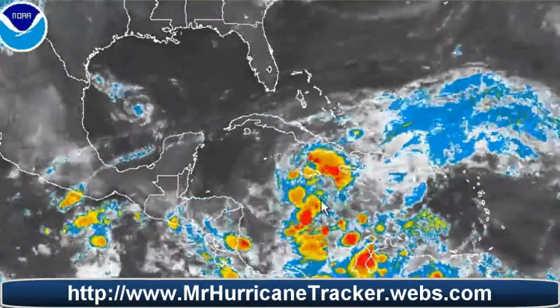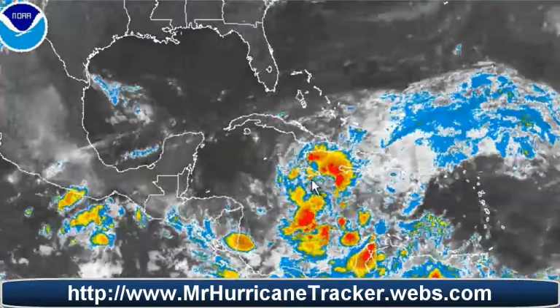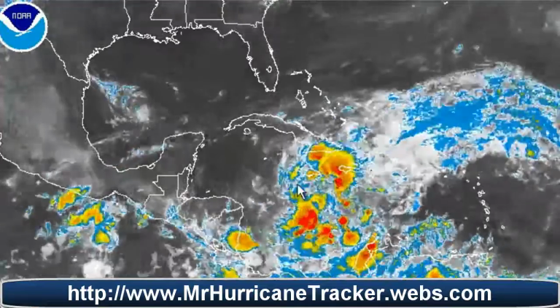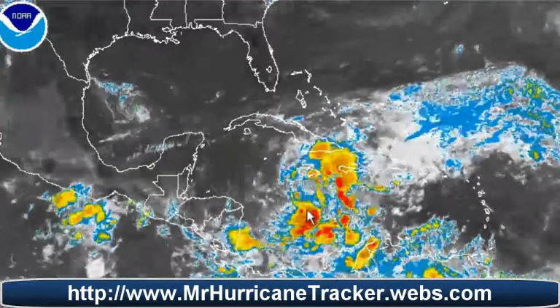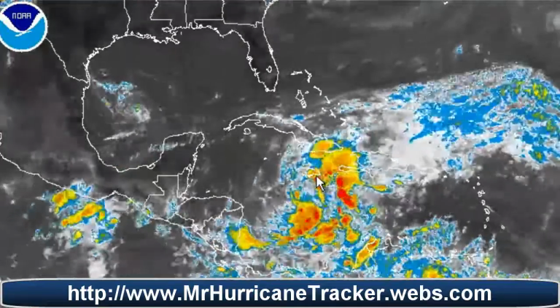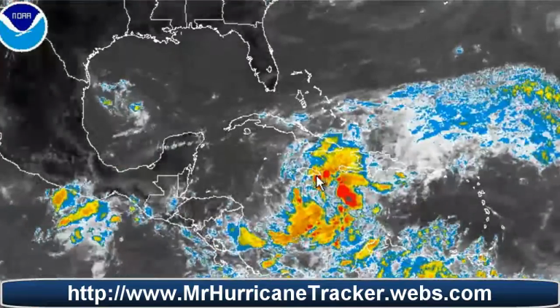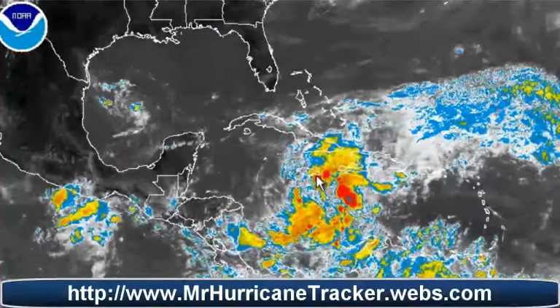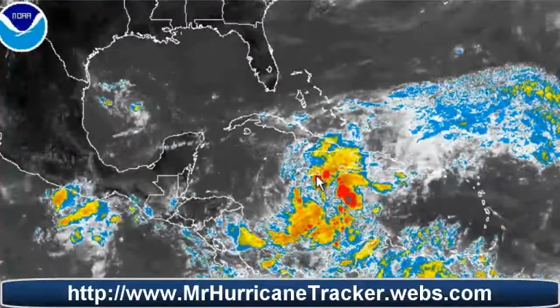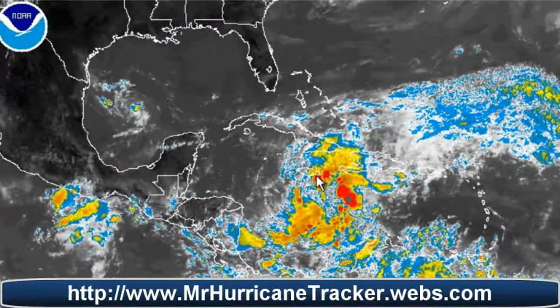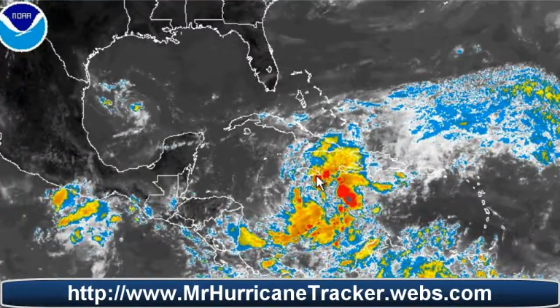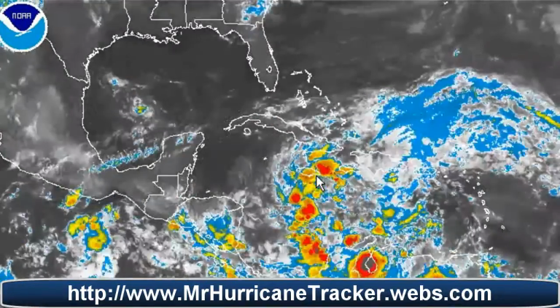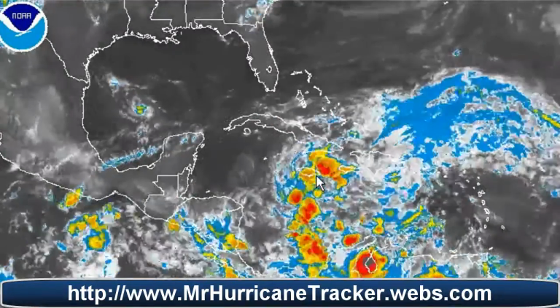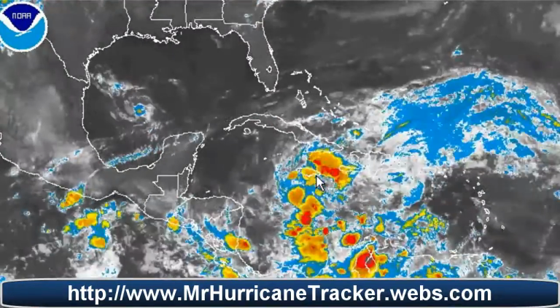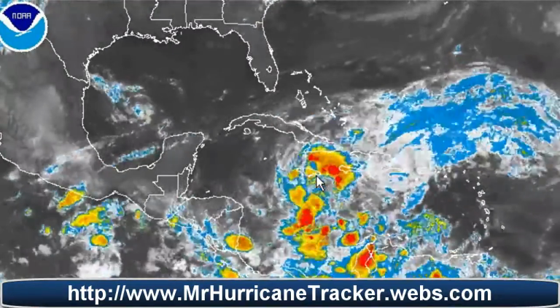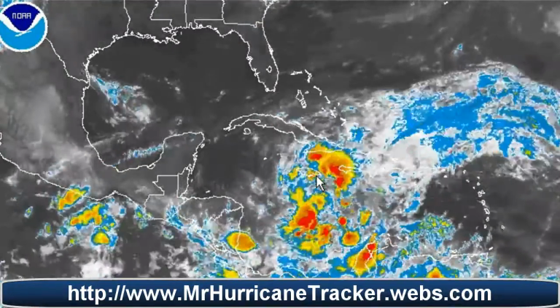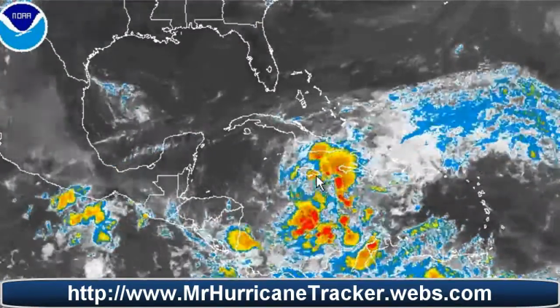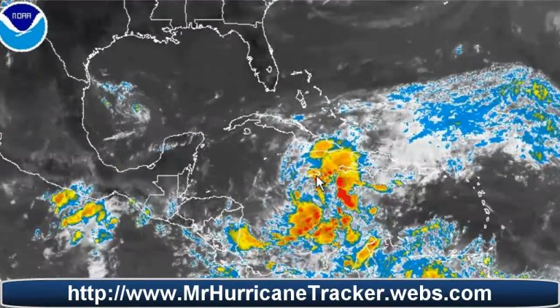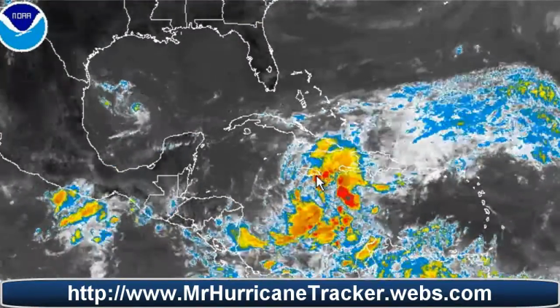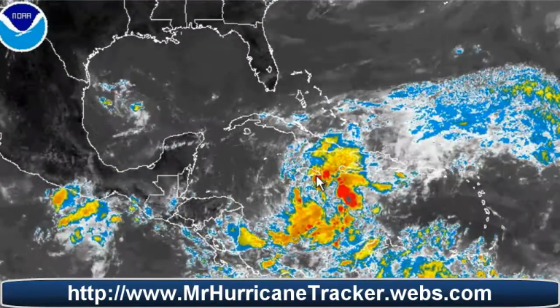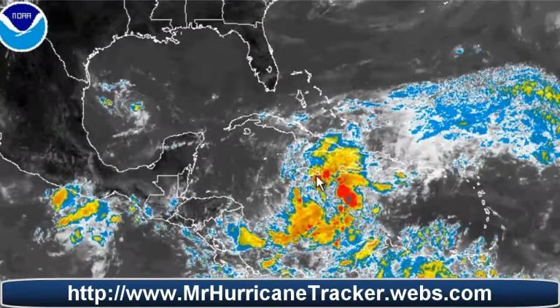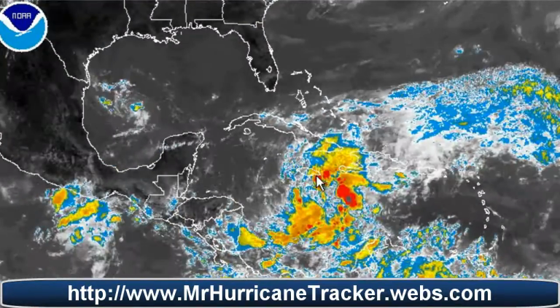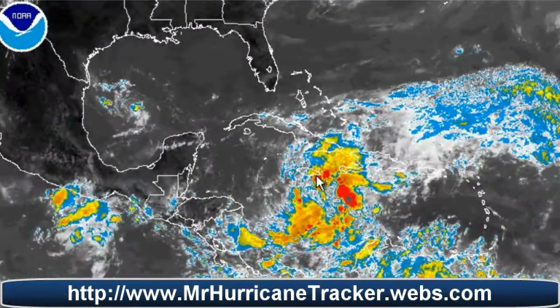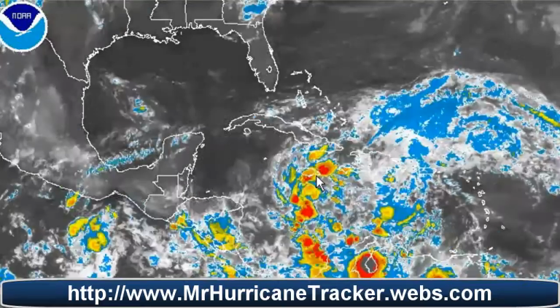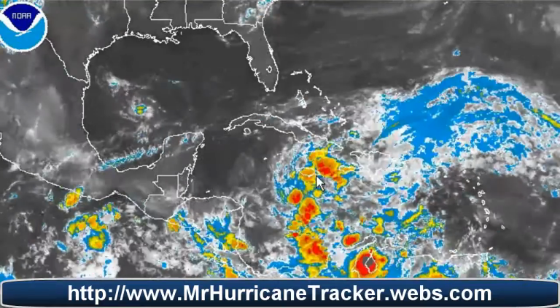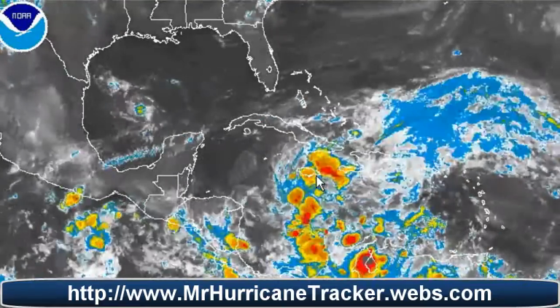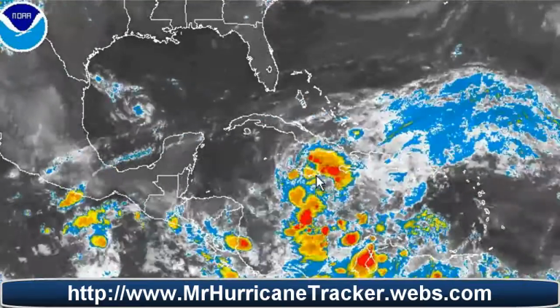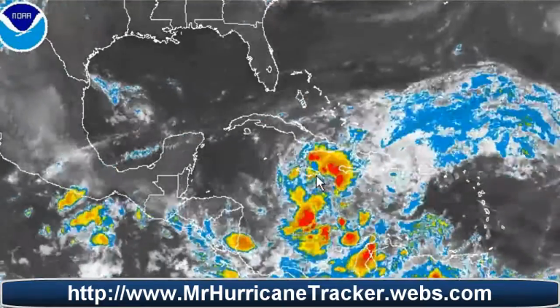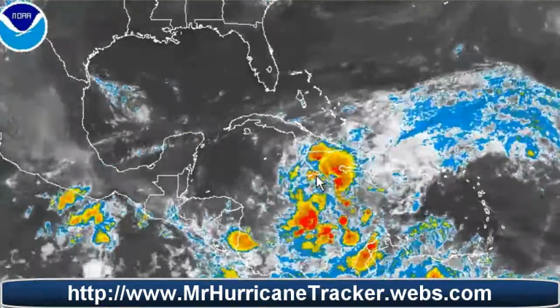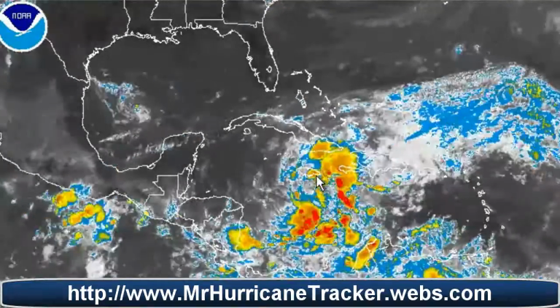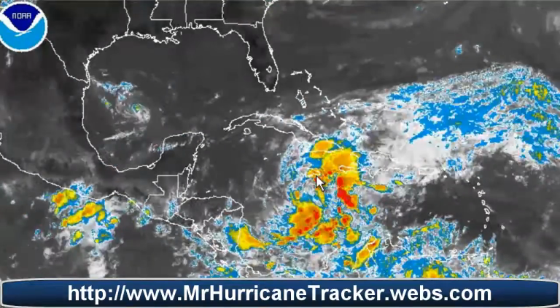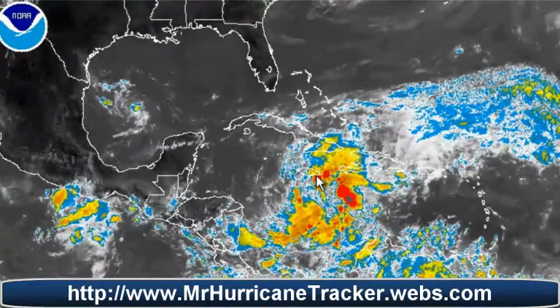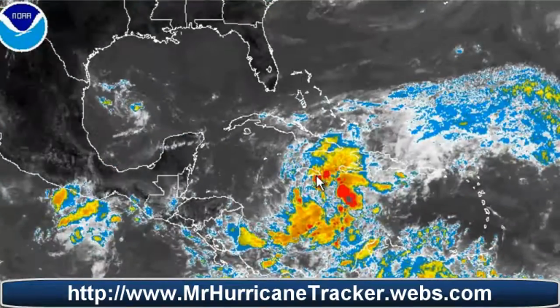This storm system is spinning a little bit and has about a 10% chance — which is very low — to become the next tropical depression.